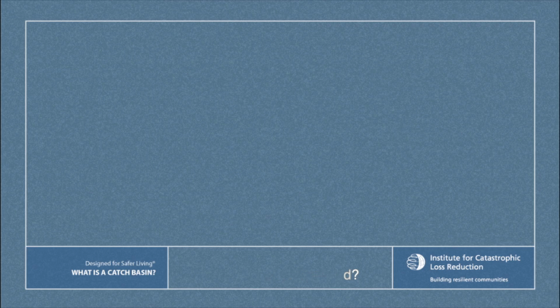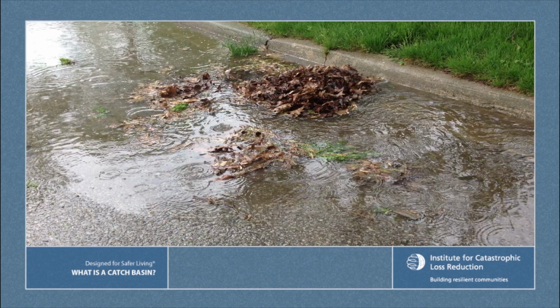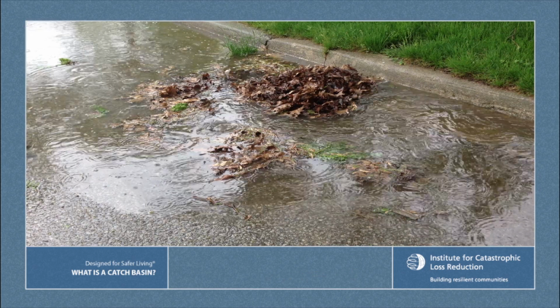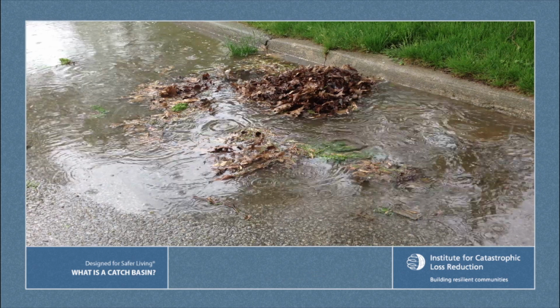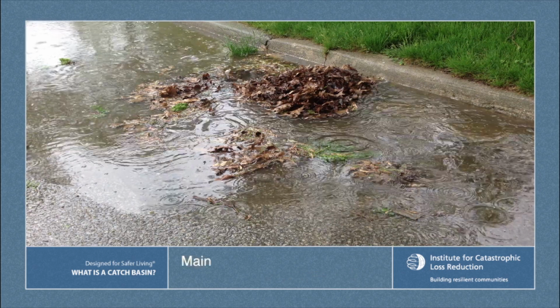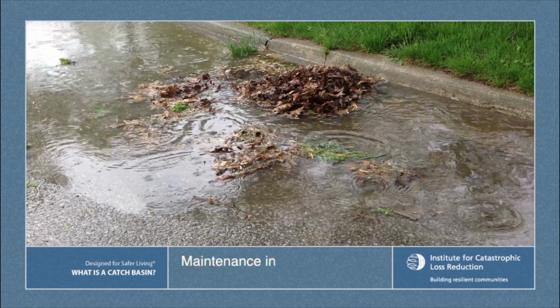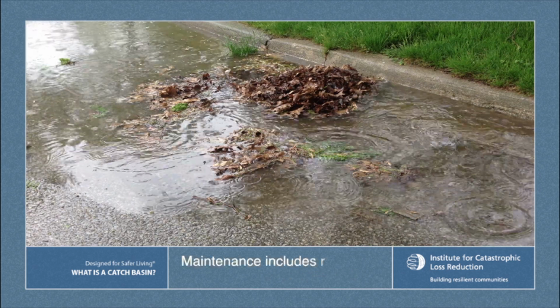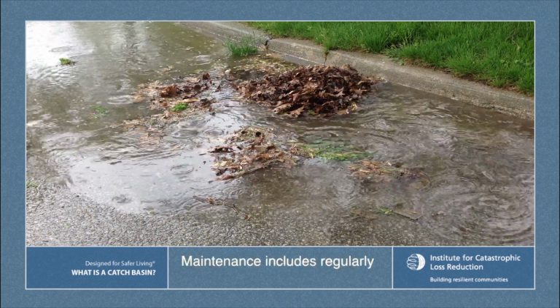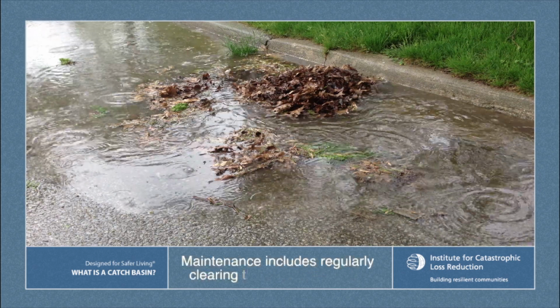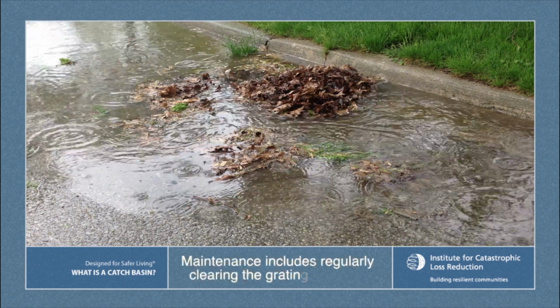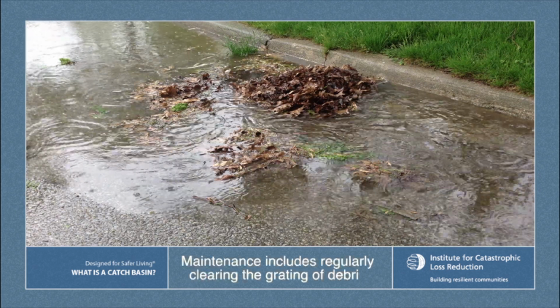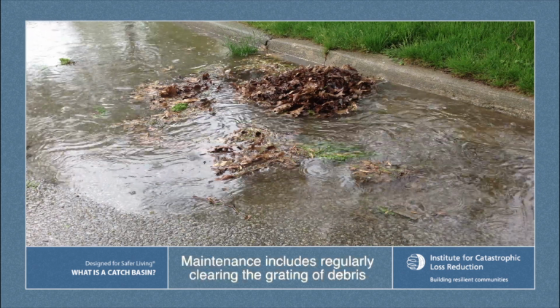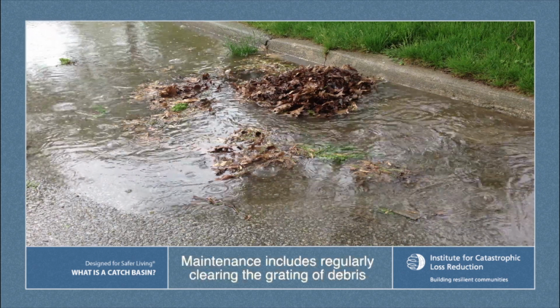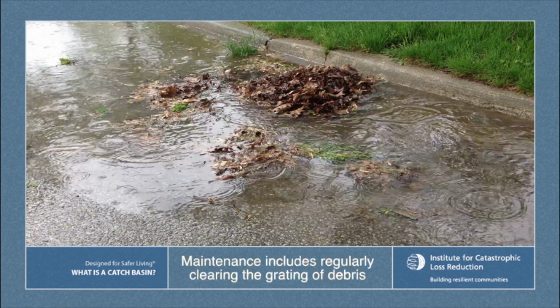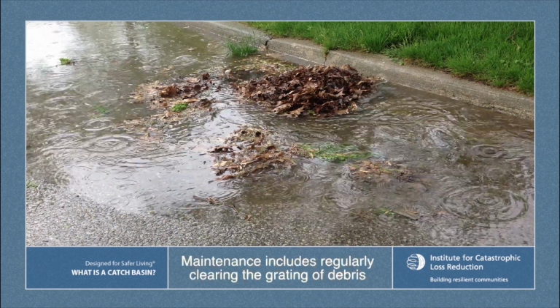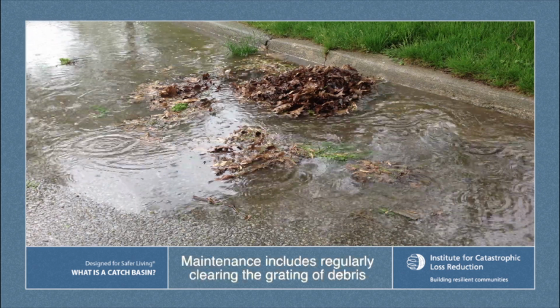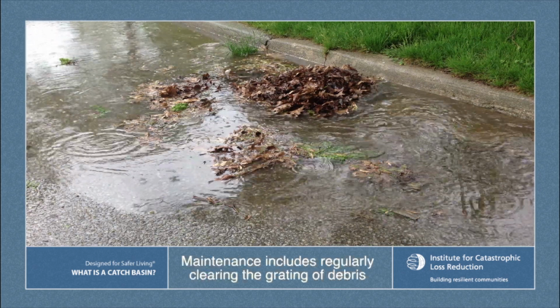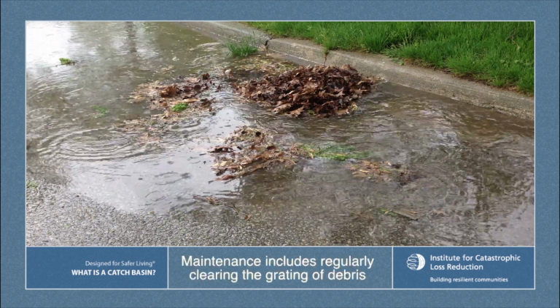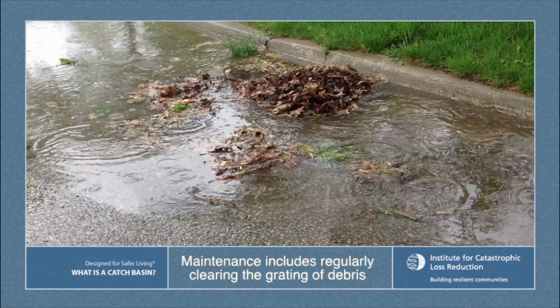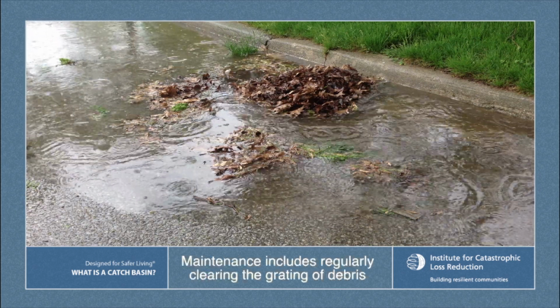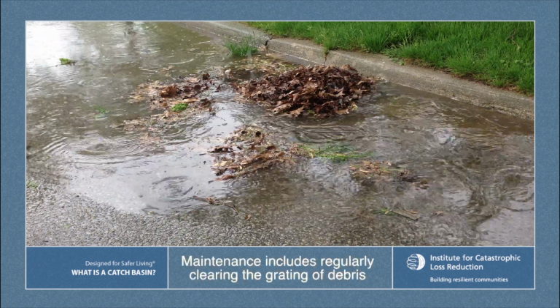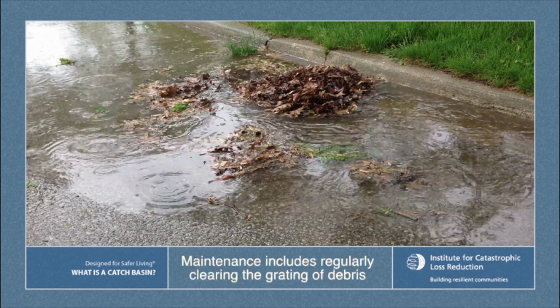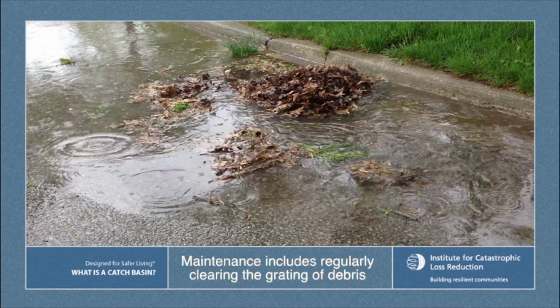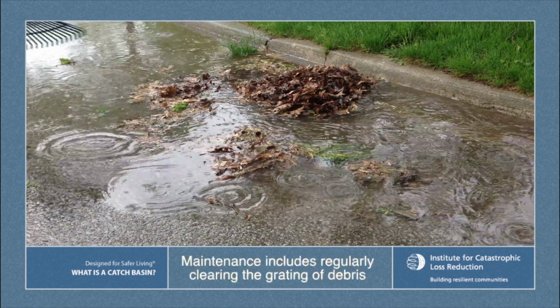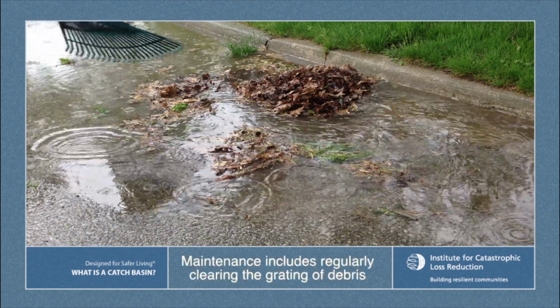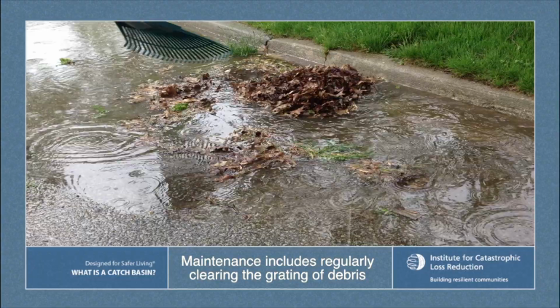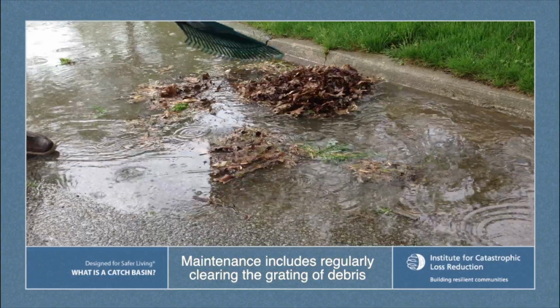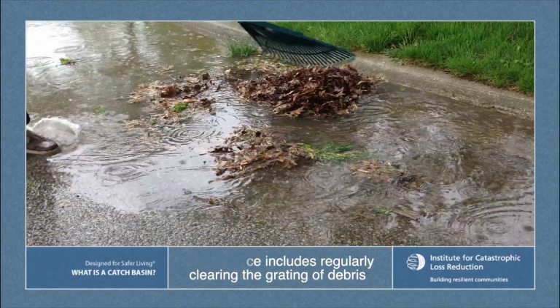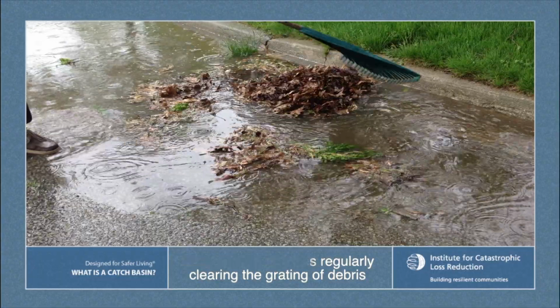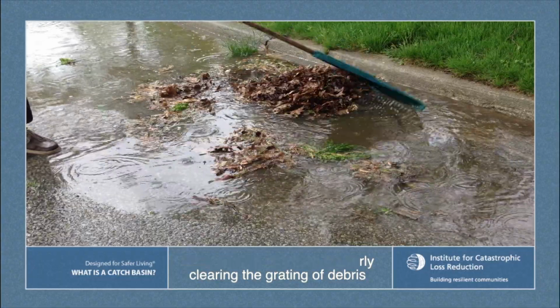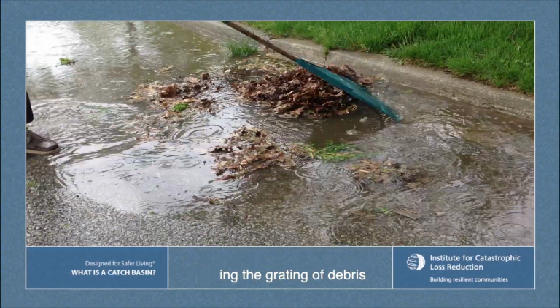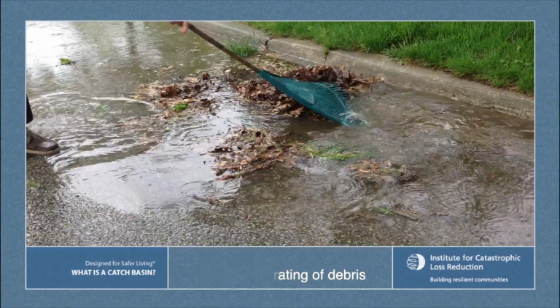If your catch basin has become clogged with debris such as grass clippings, leaves, branches, or garbage, serious problems can result.